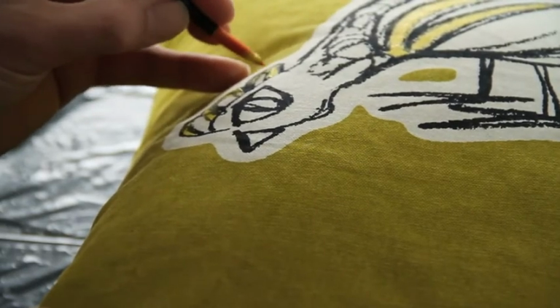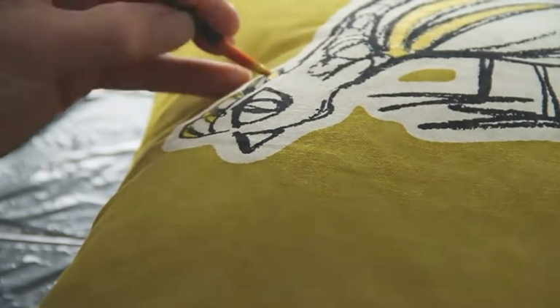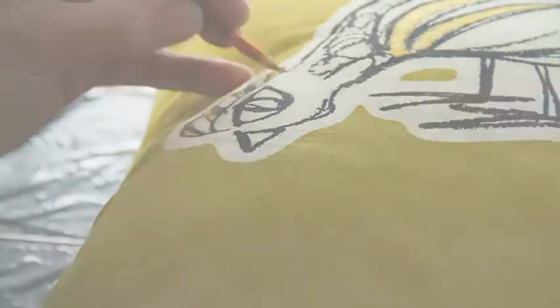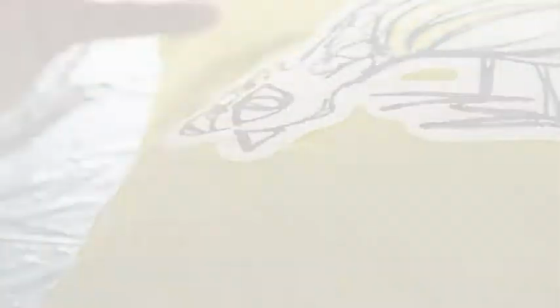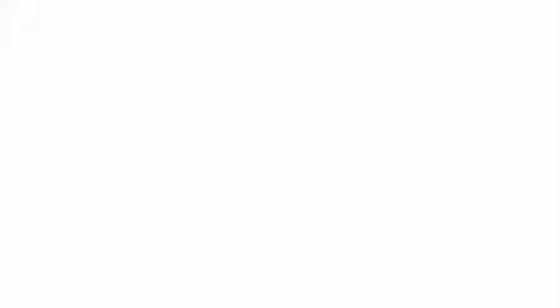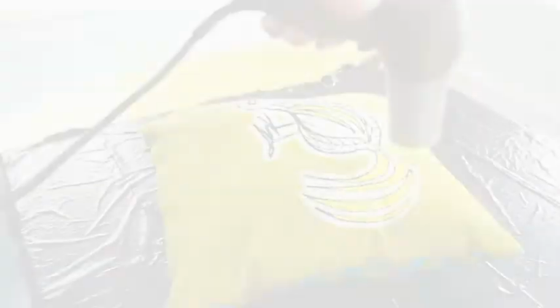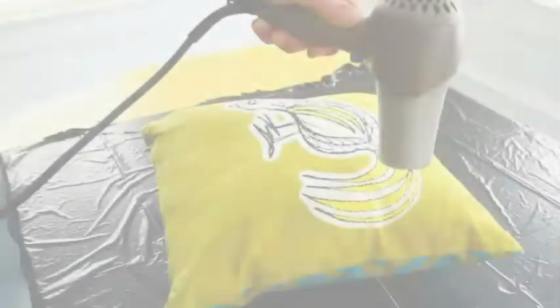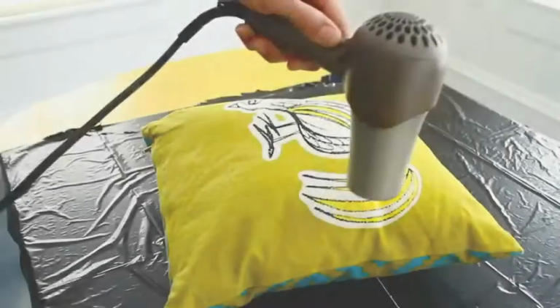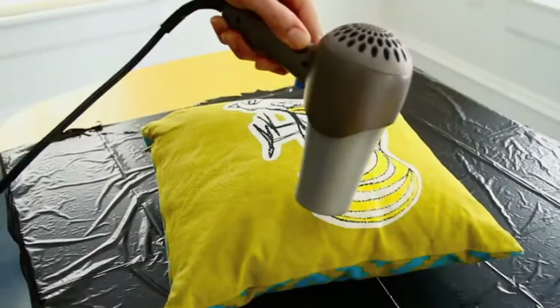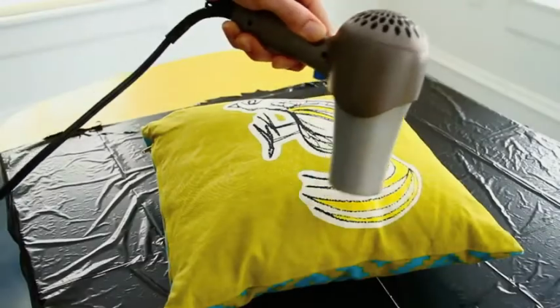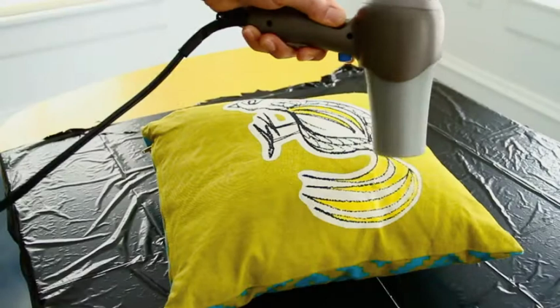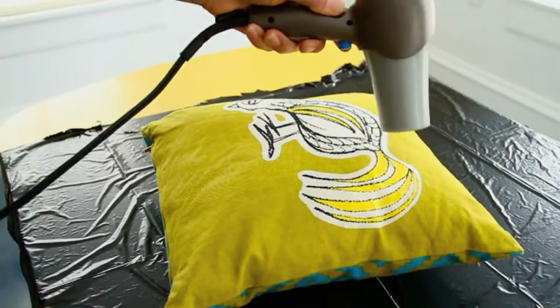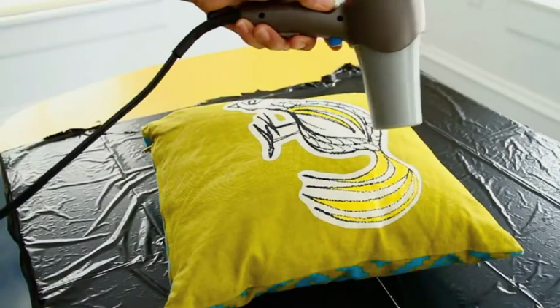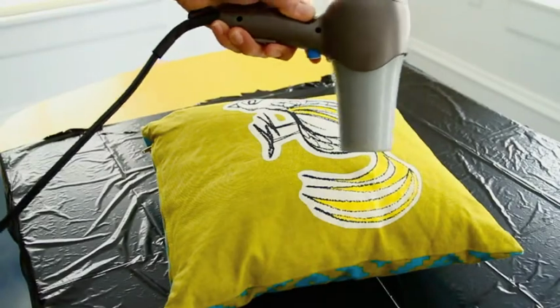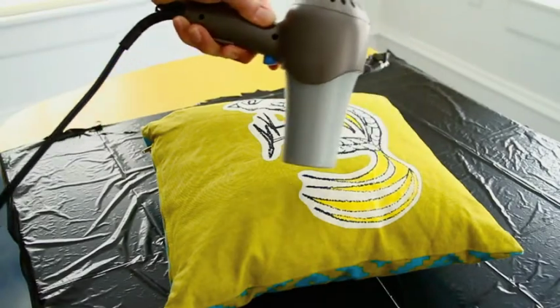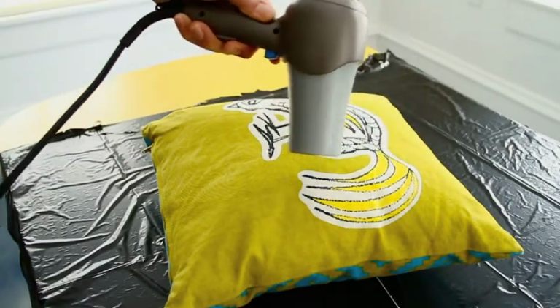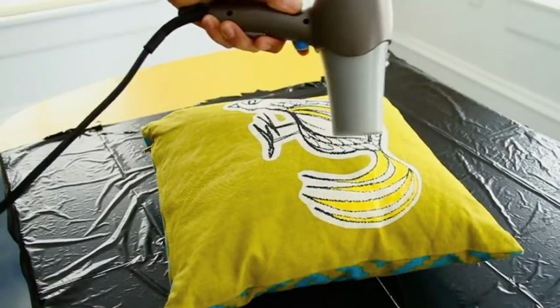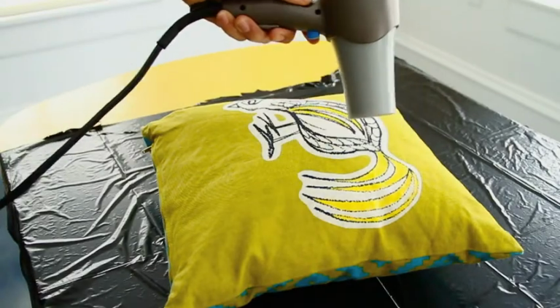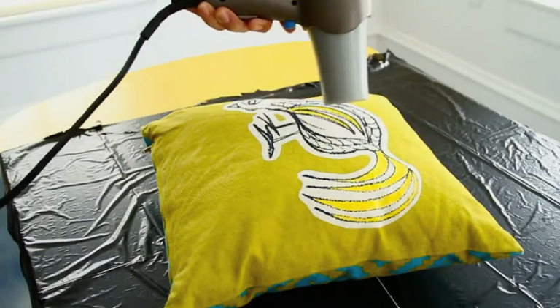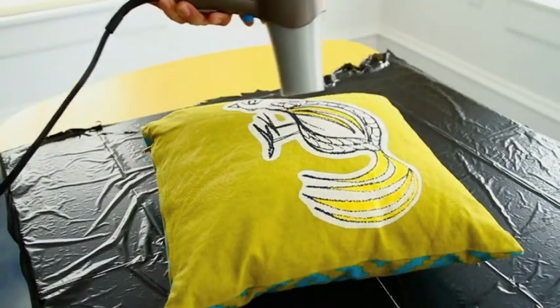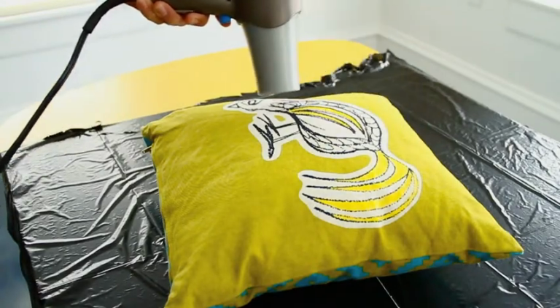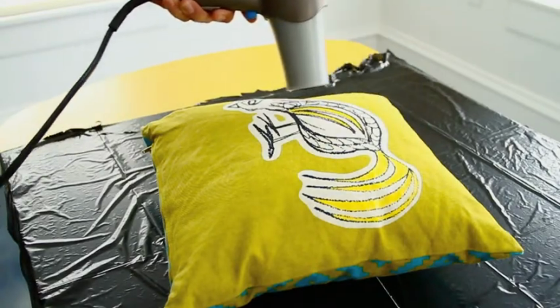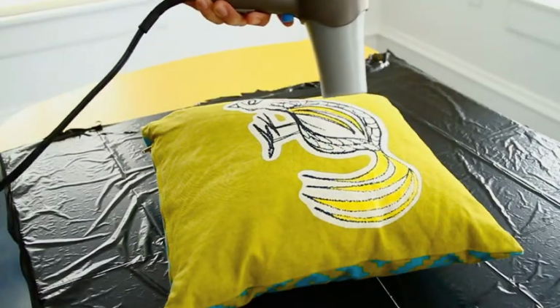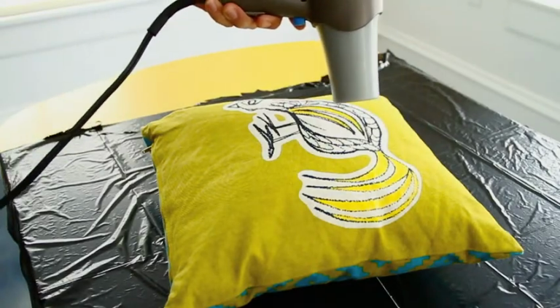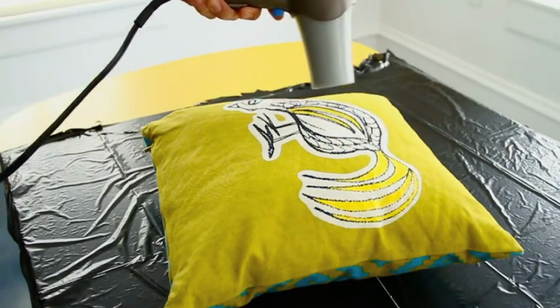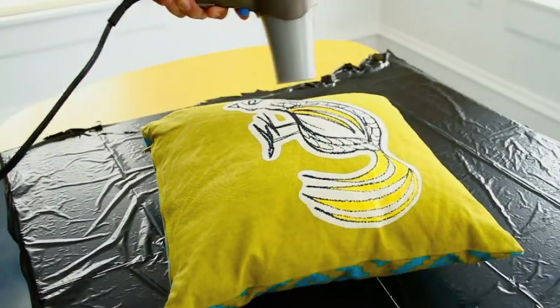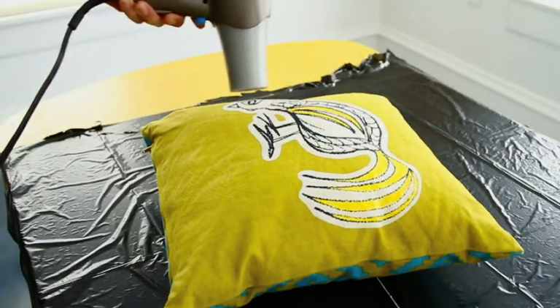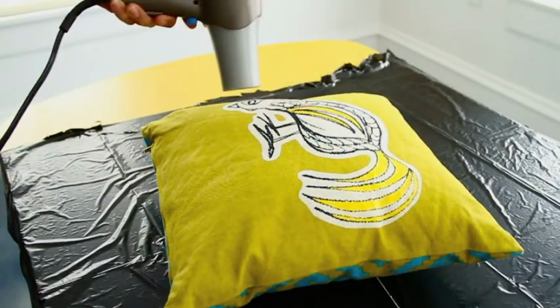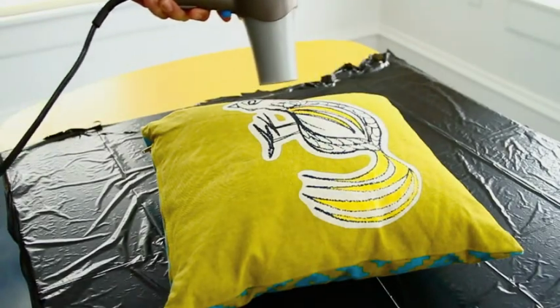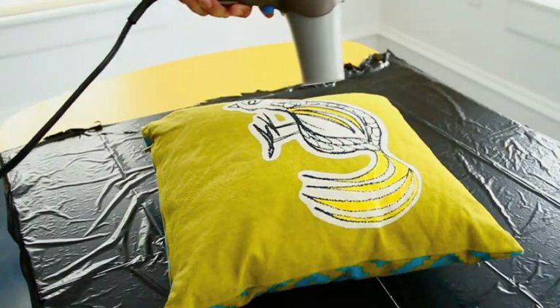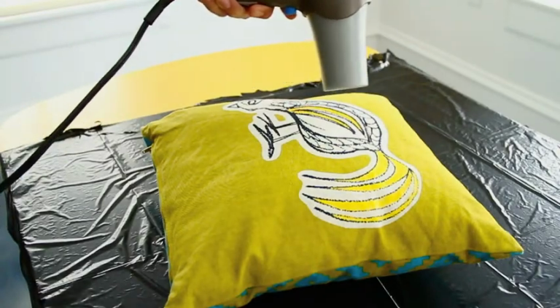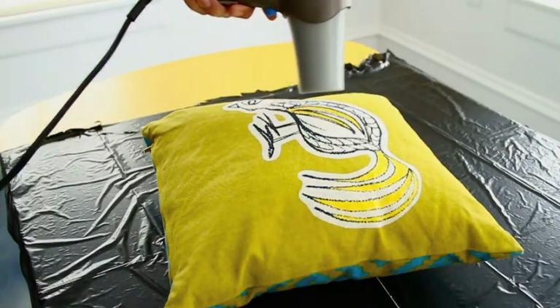When you're finished, take your hair blow dryer and blow-dry the paint to speed up the process.